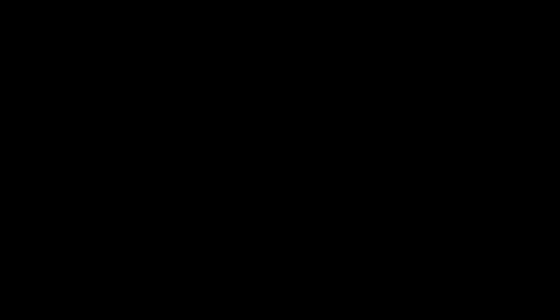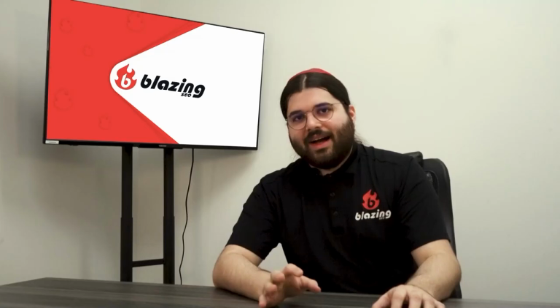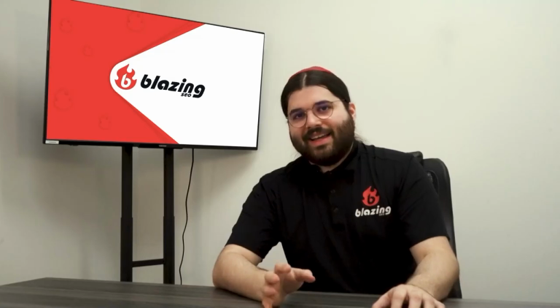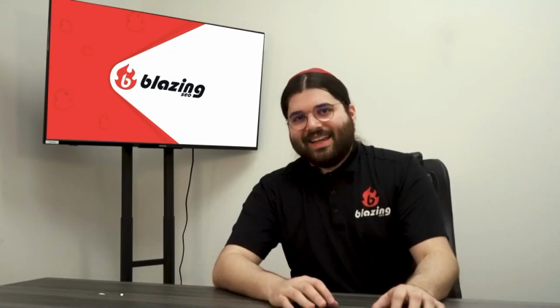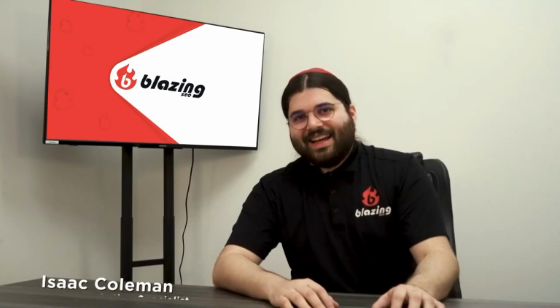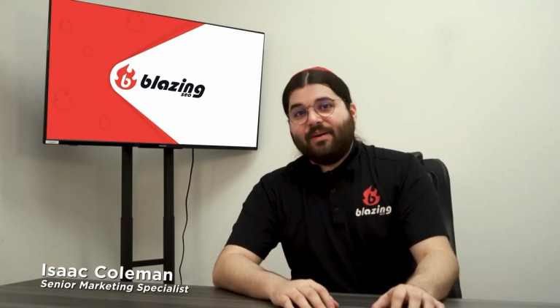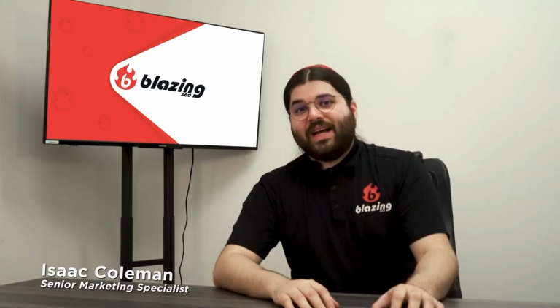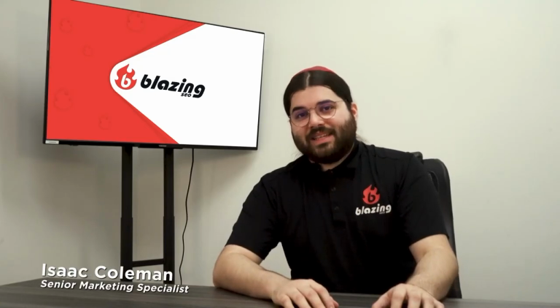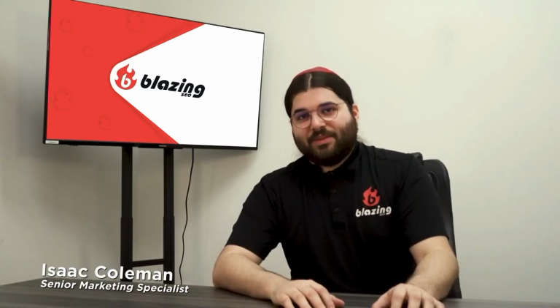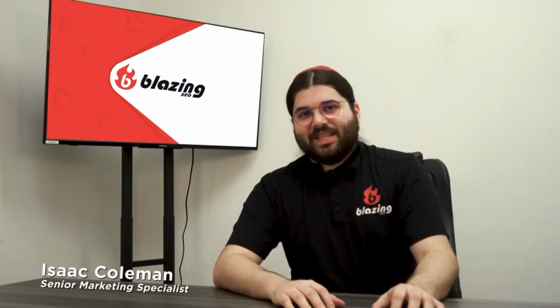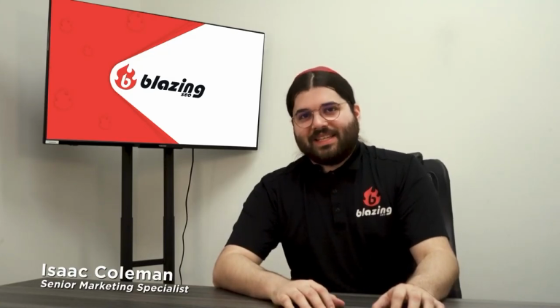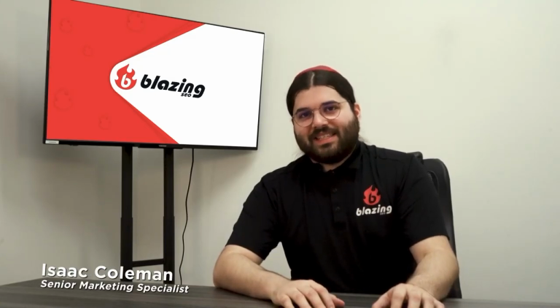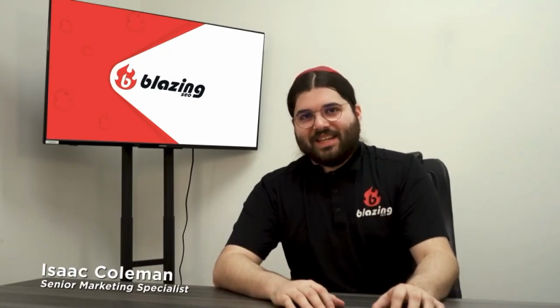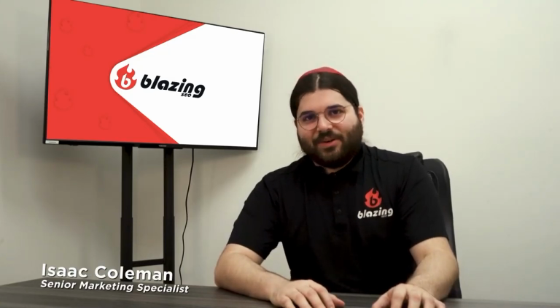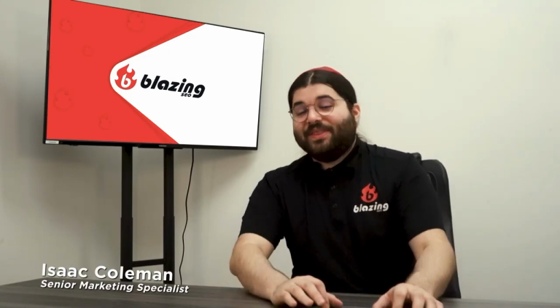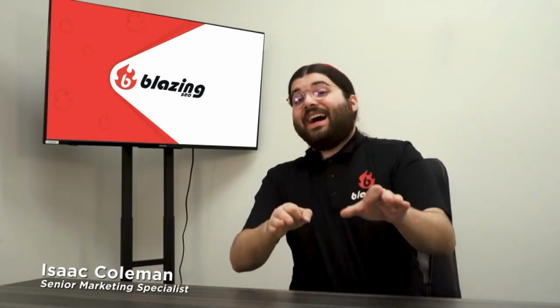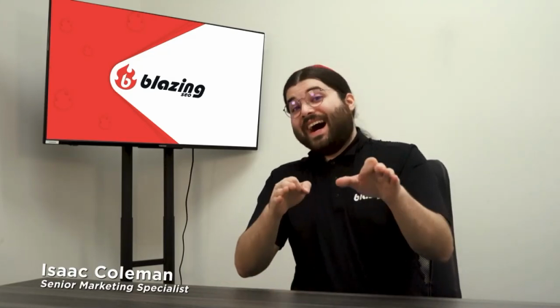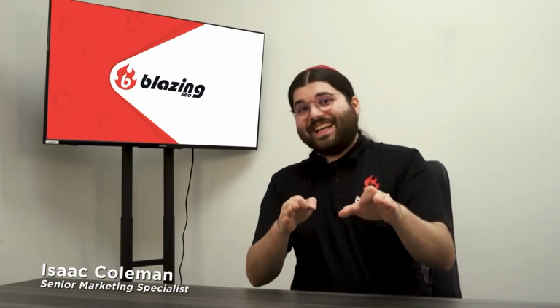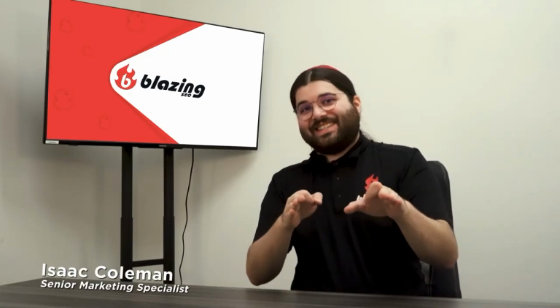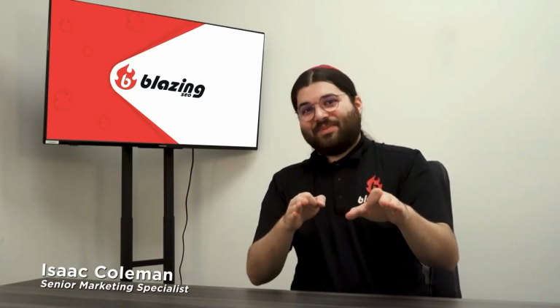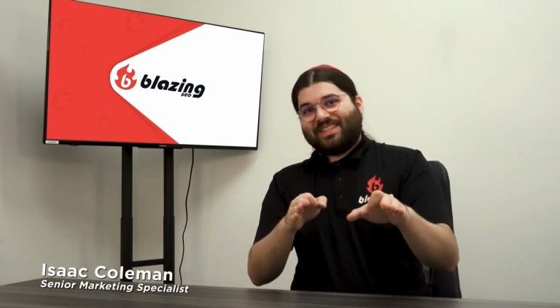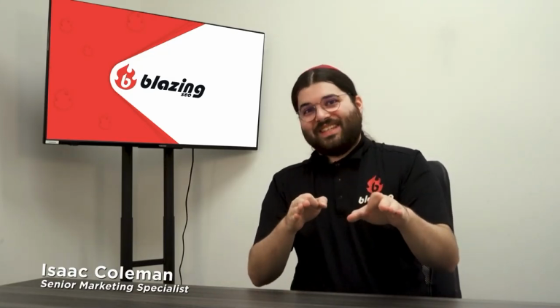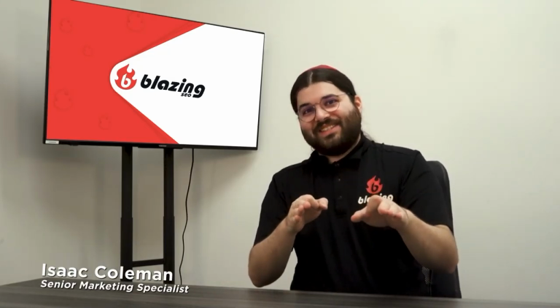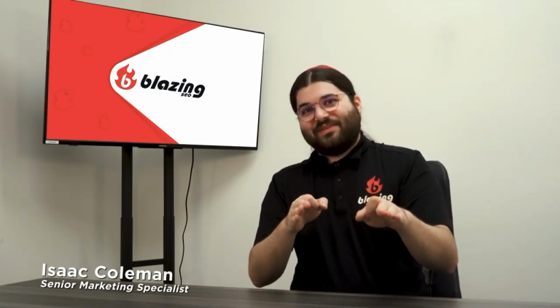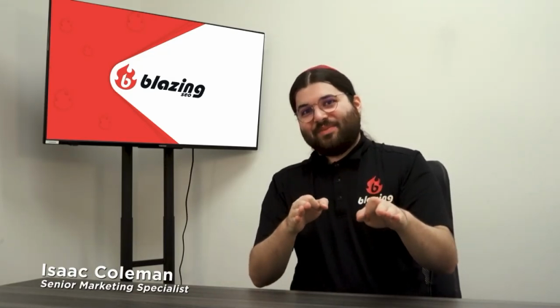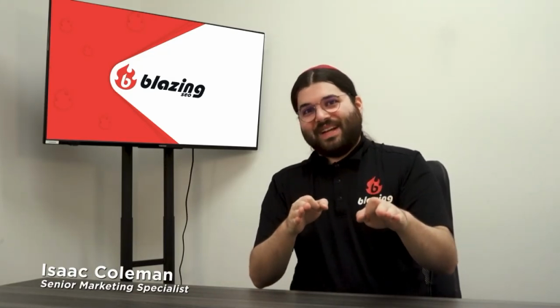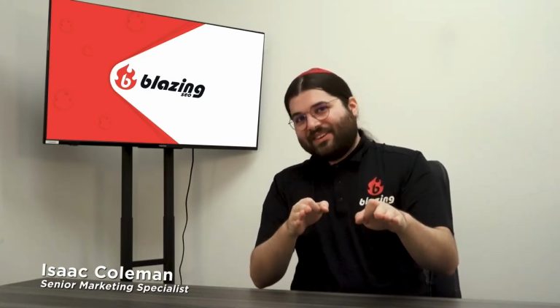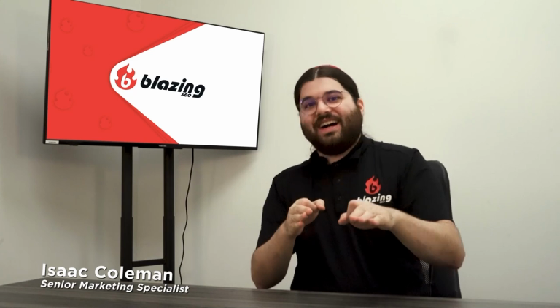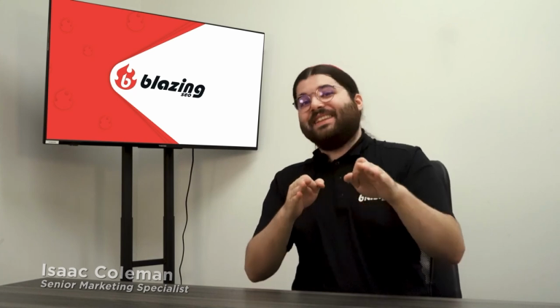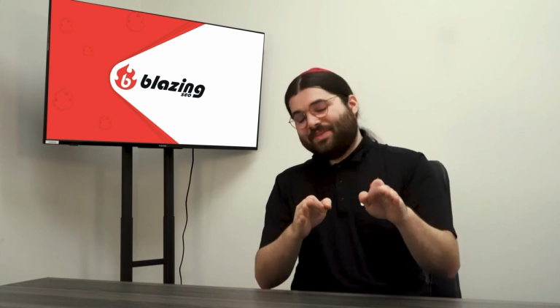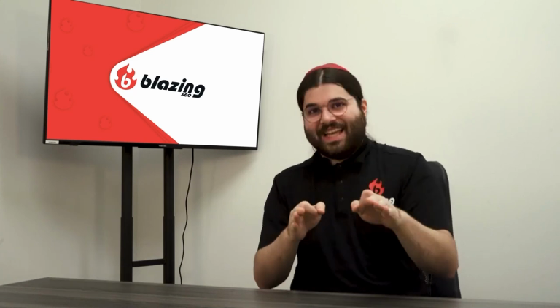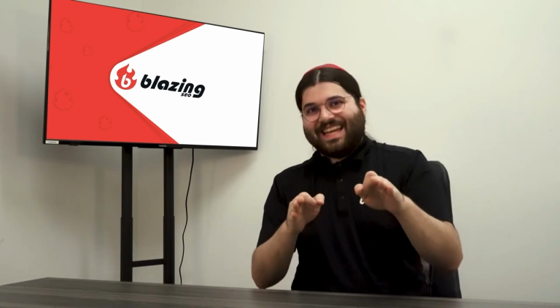Hi, I'm Isaac from Blazing SEO, the hottest proxy and server provider on the planet.